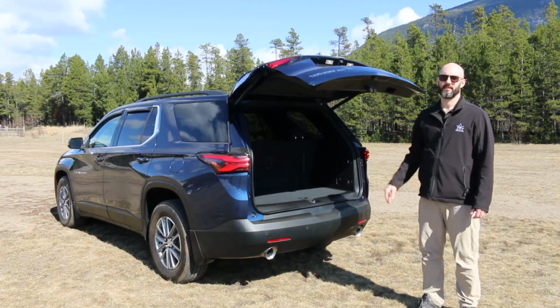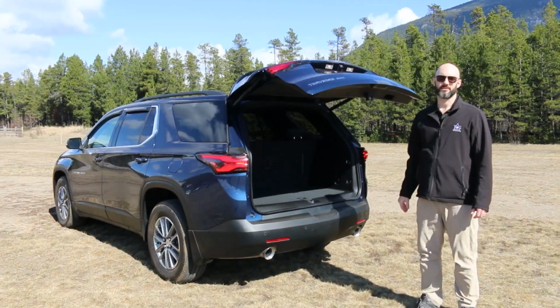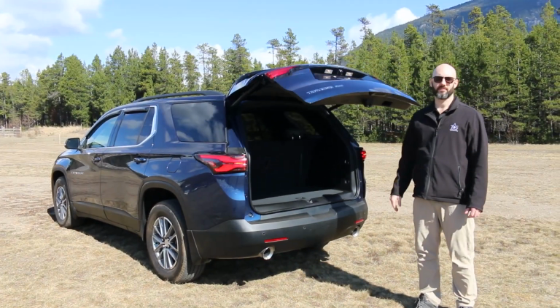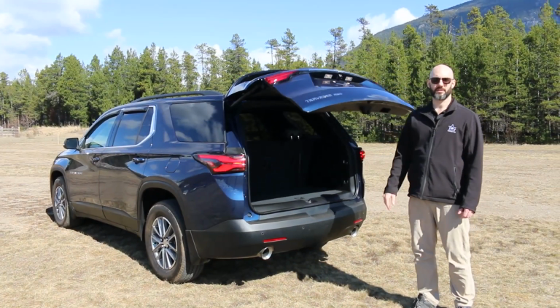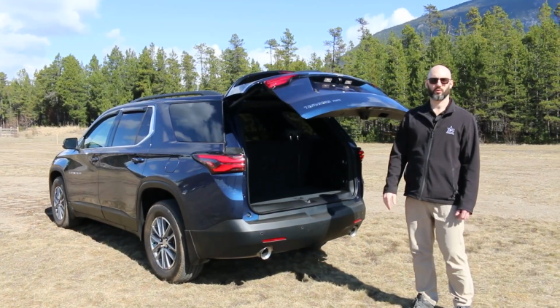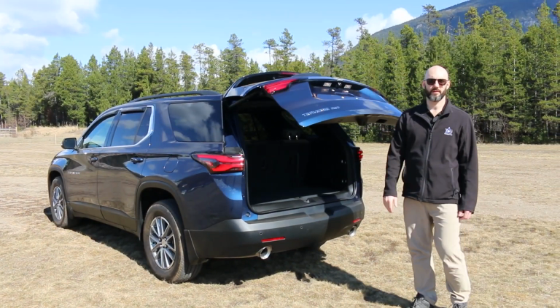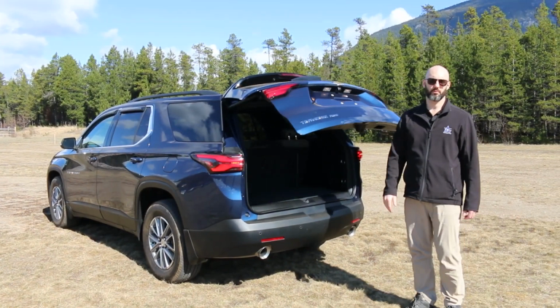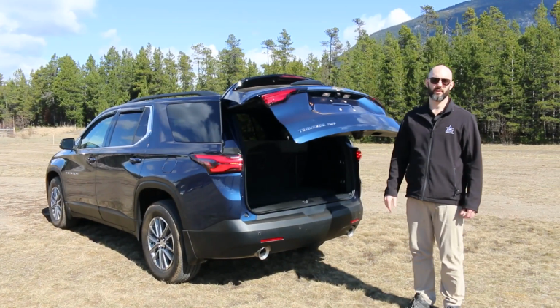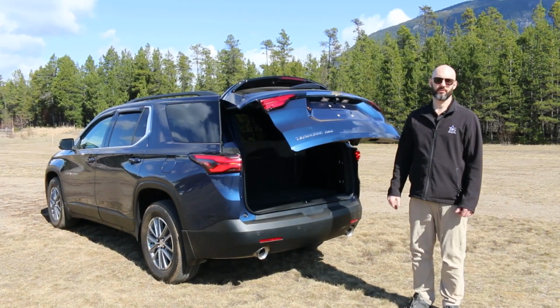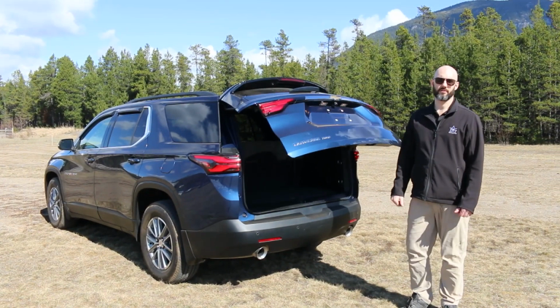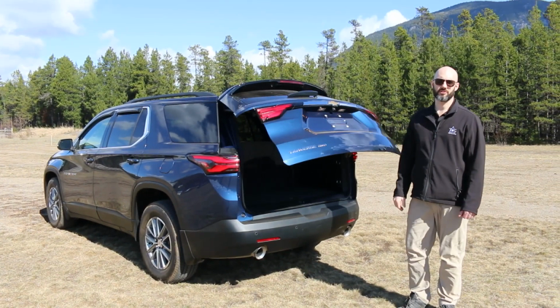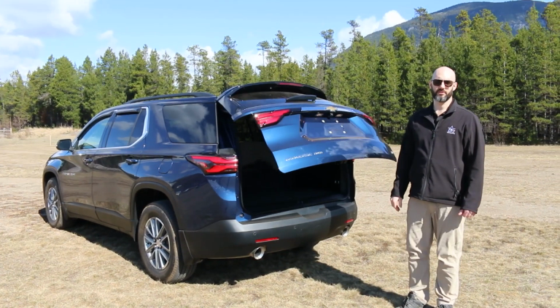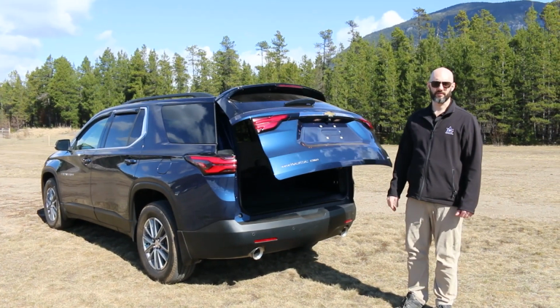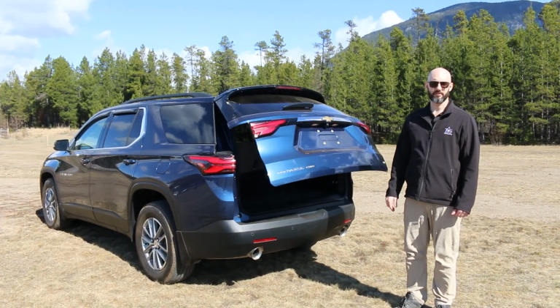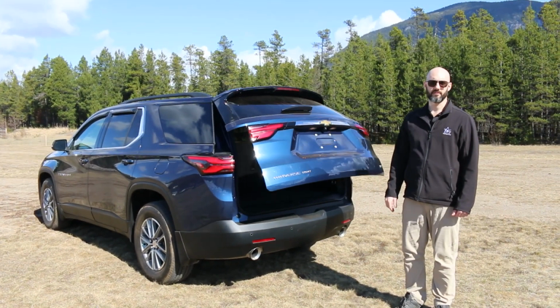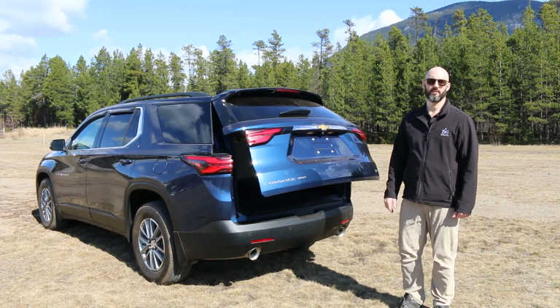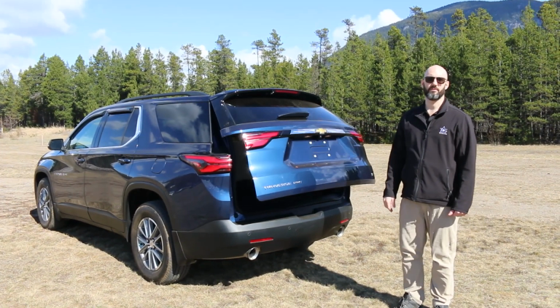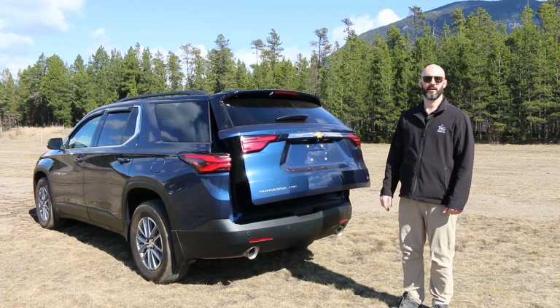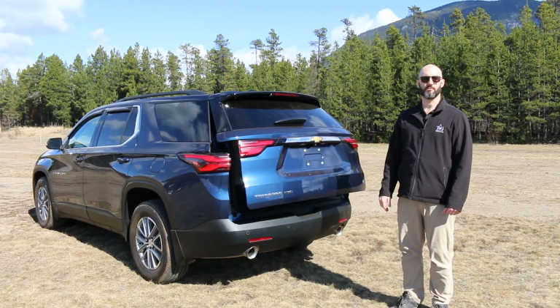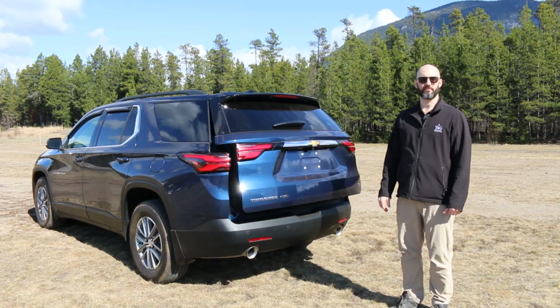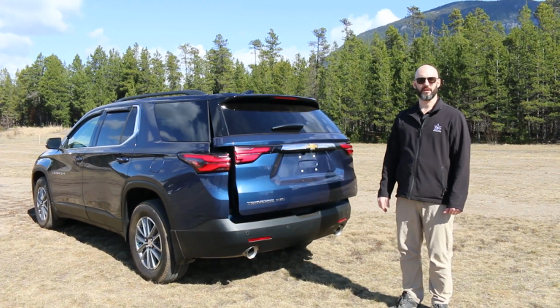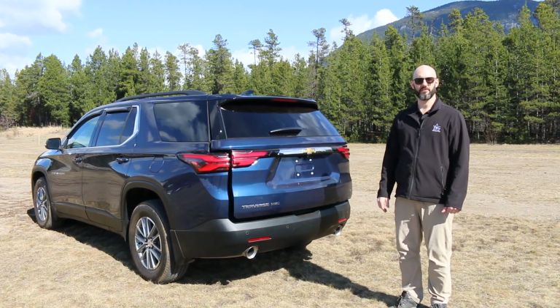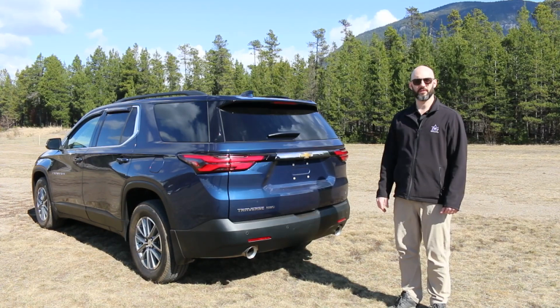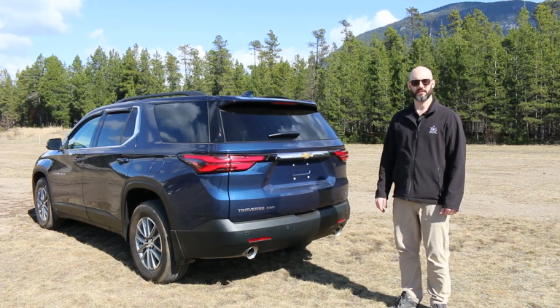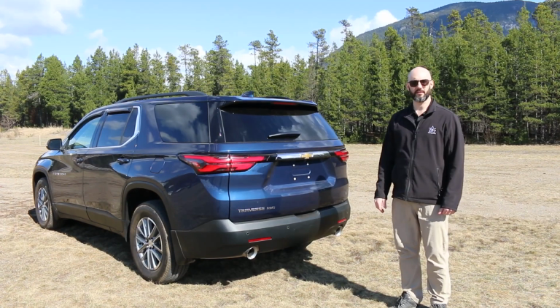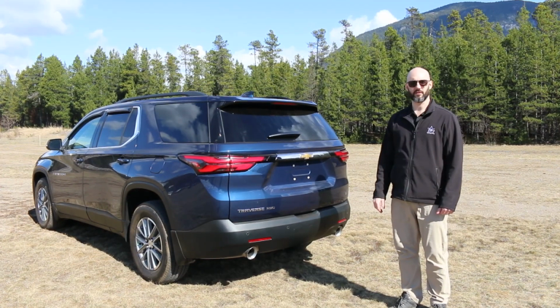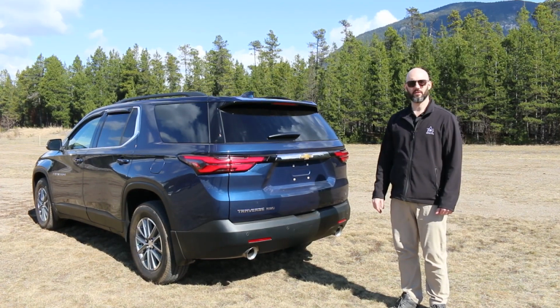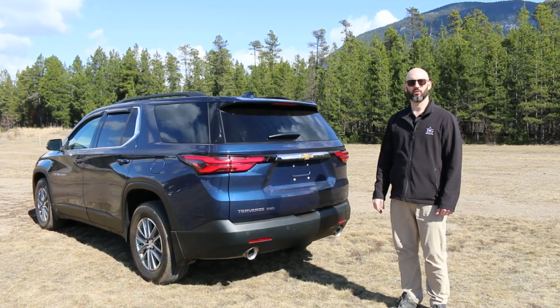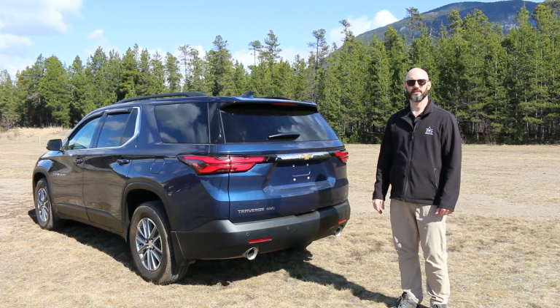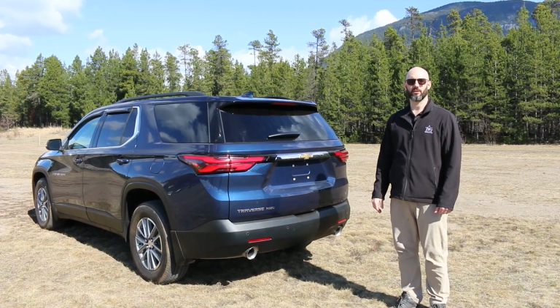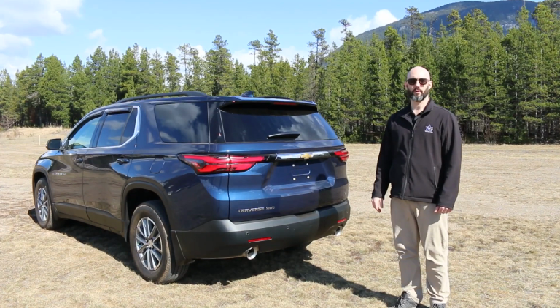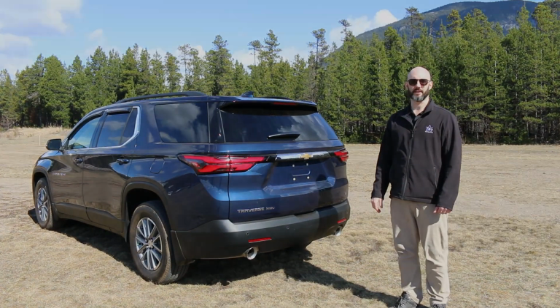That's all for this quality pre-owned Chevy Traverse. If you want any more information, don't hesitate to call or visit our website.